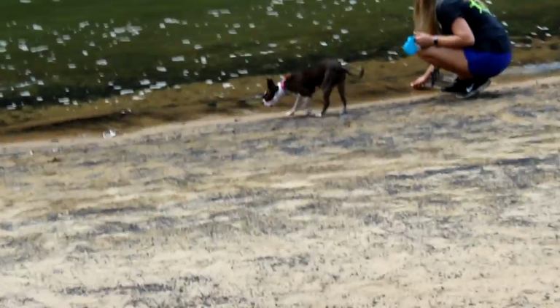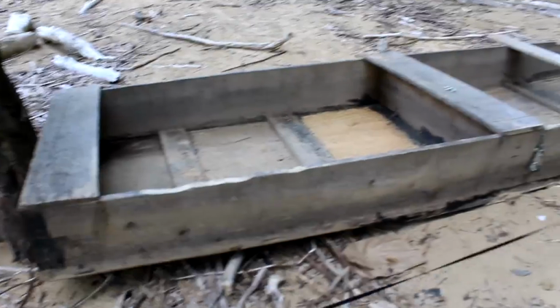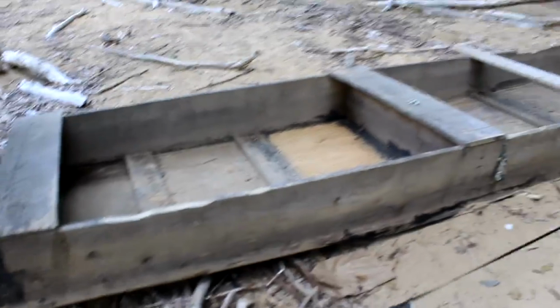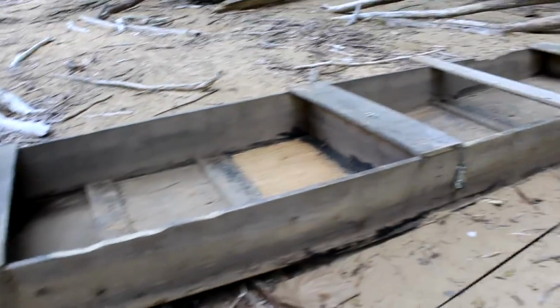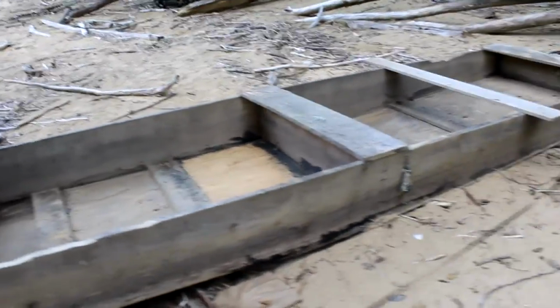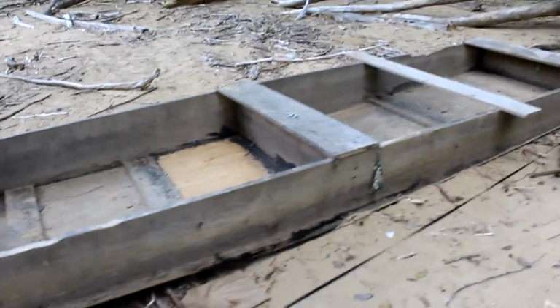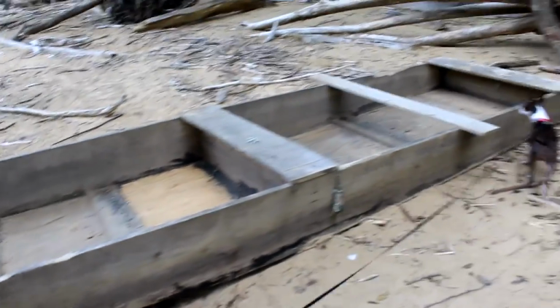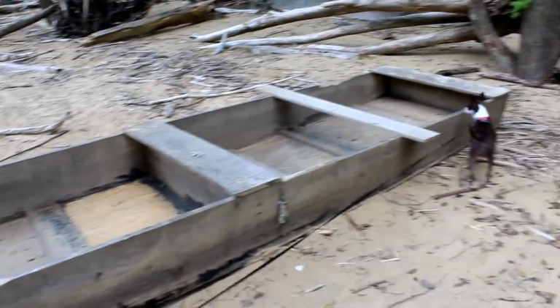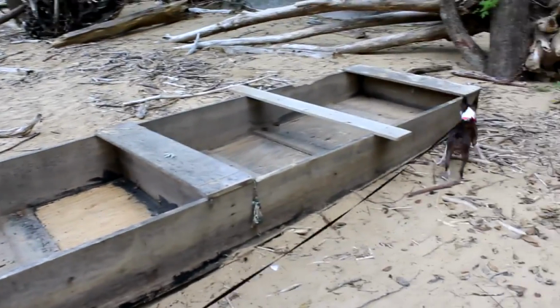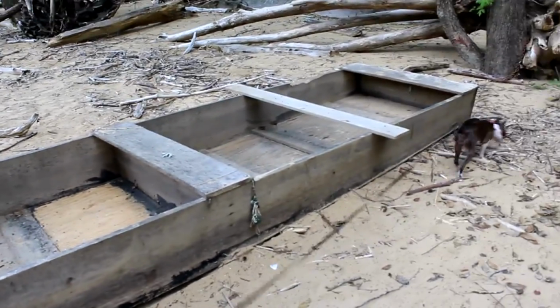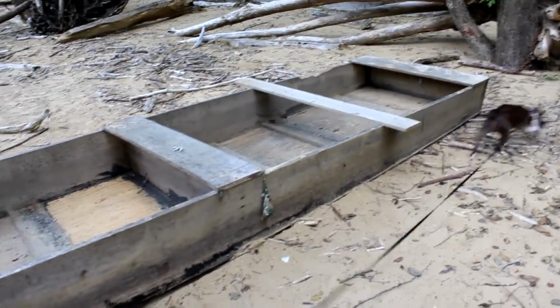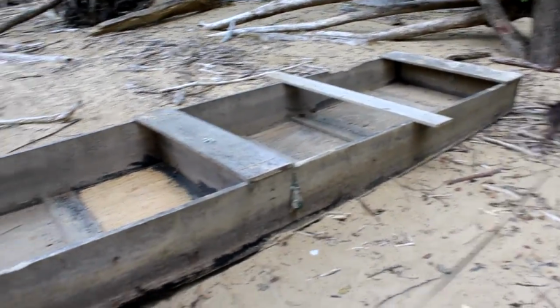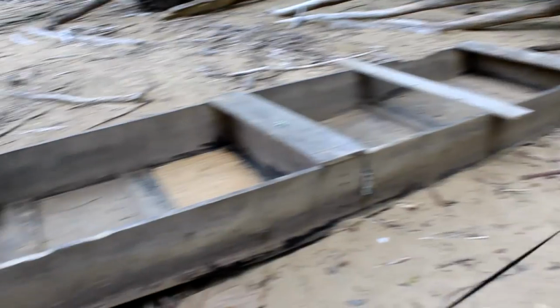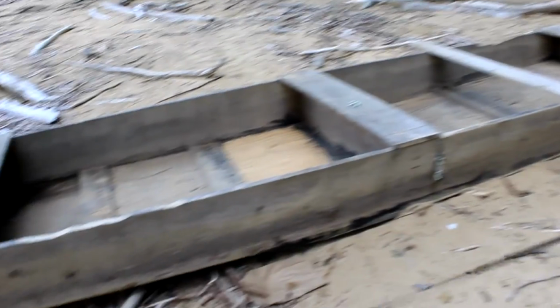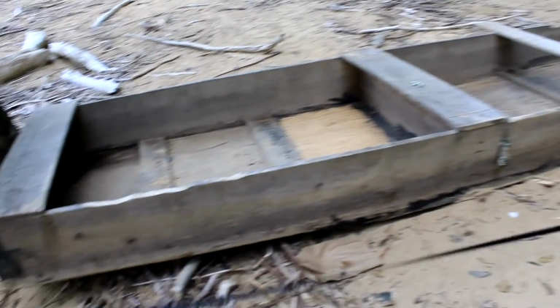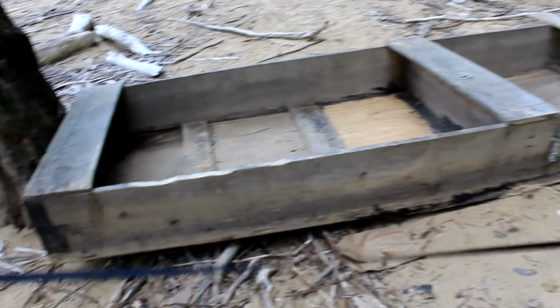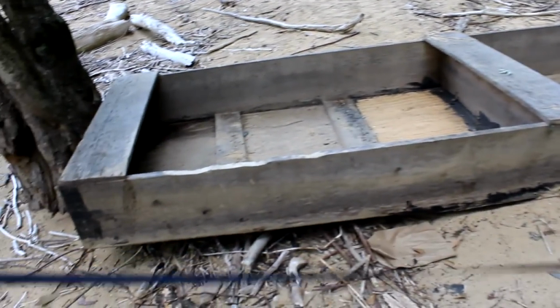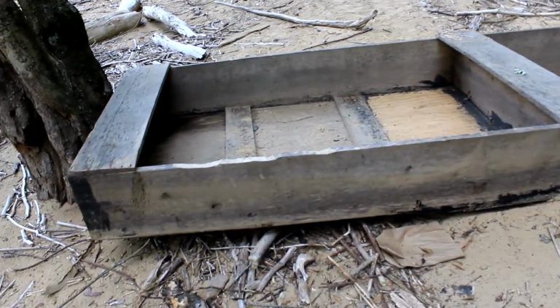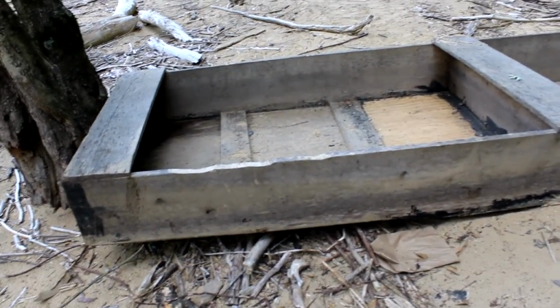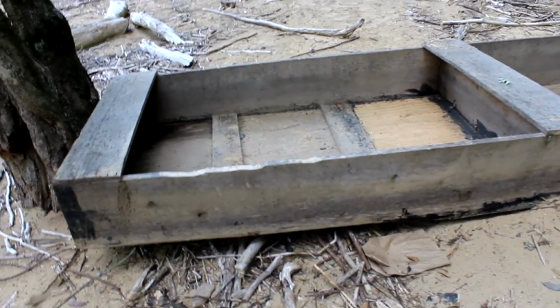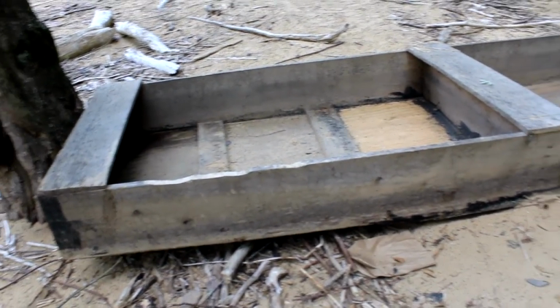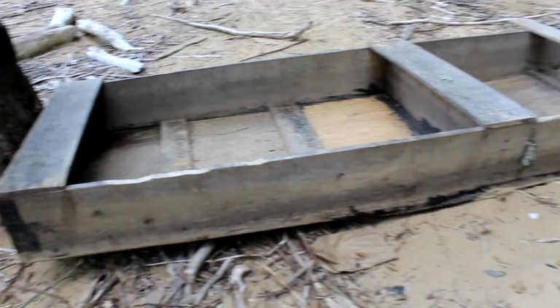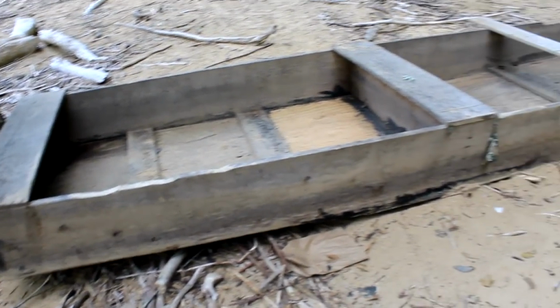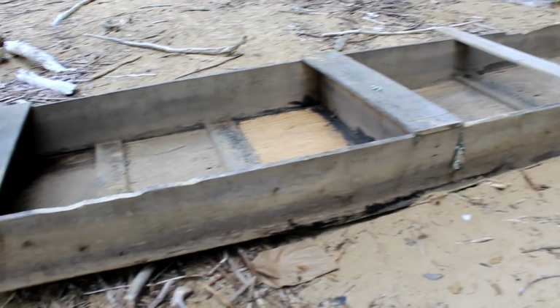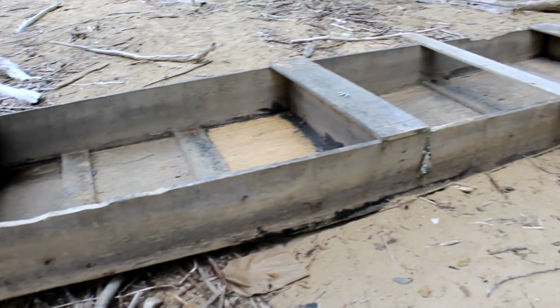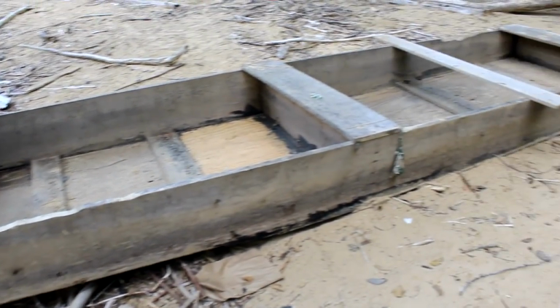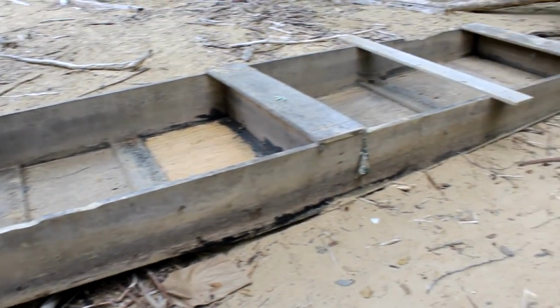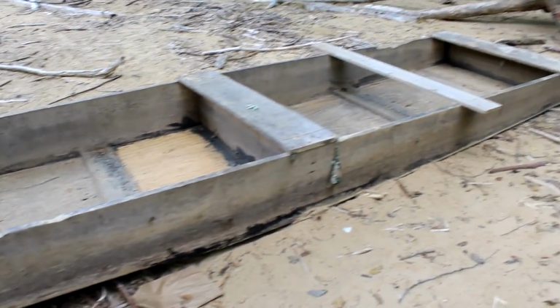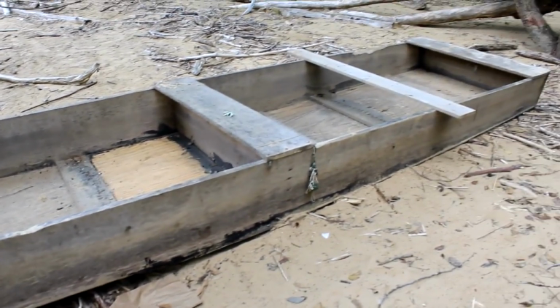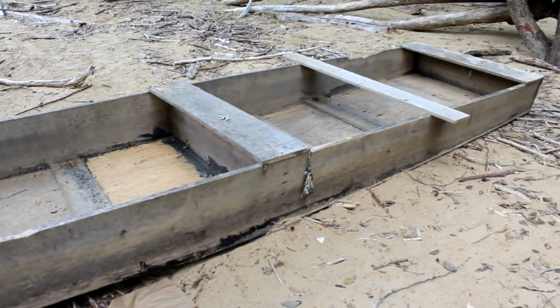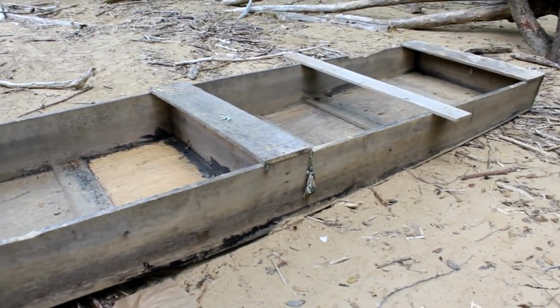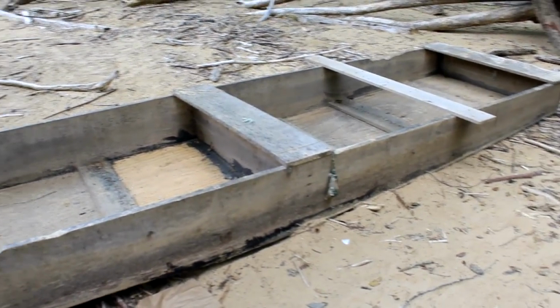Look at this old boat we found on the side of the river here. You think we should get in it? Five hundred likes and I'll go down the waterfall in this thing.